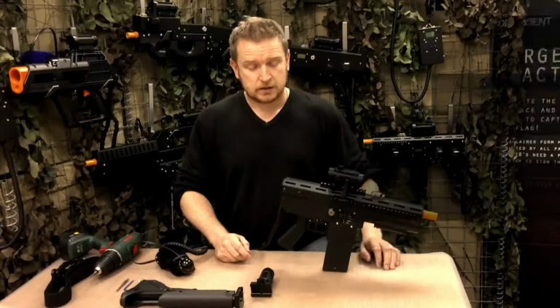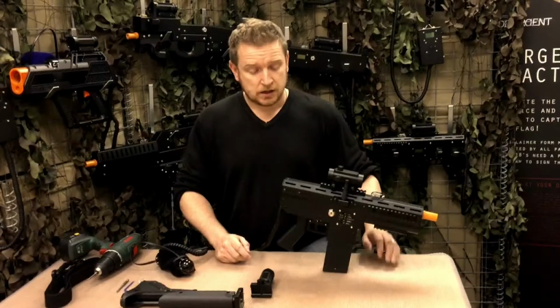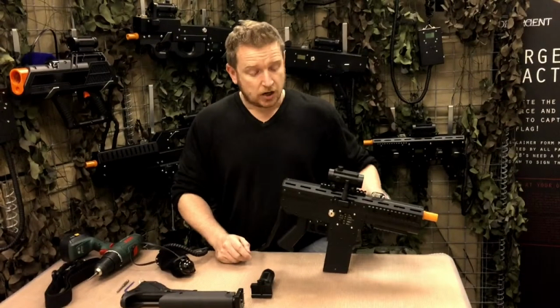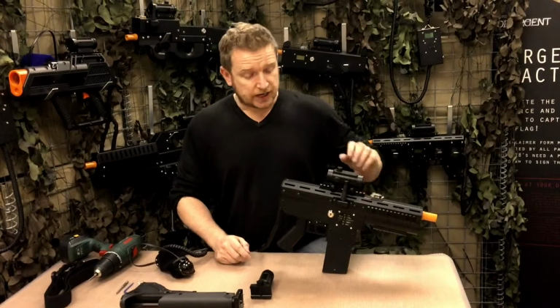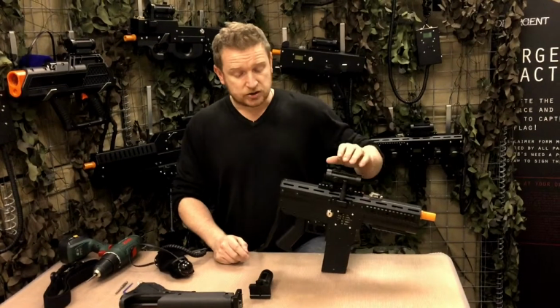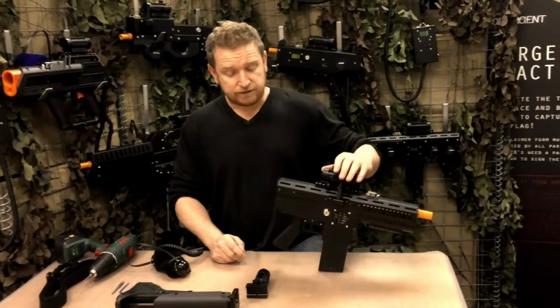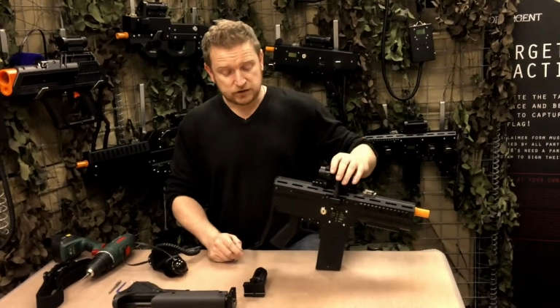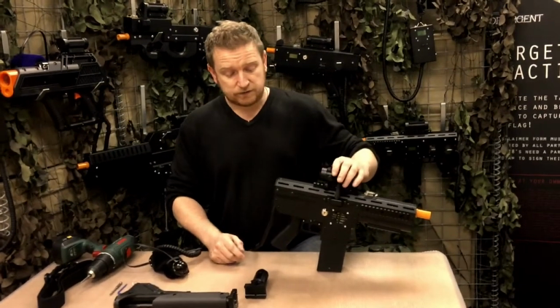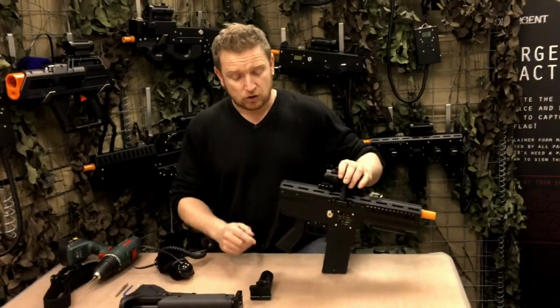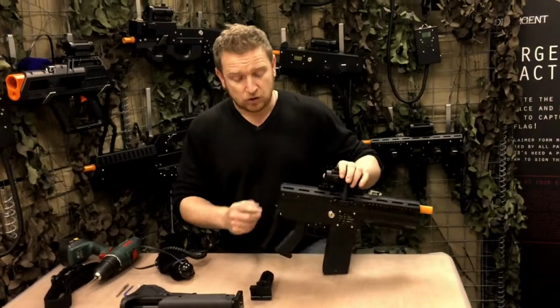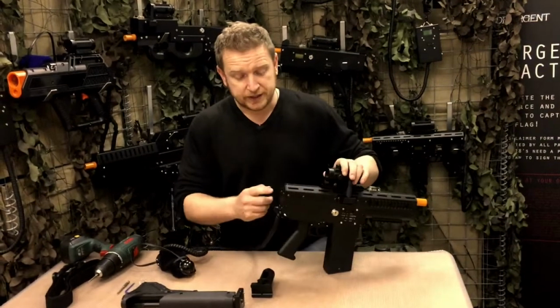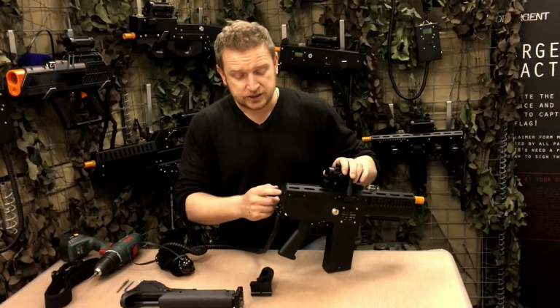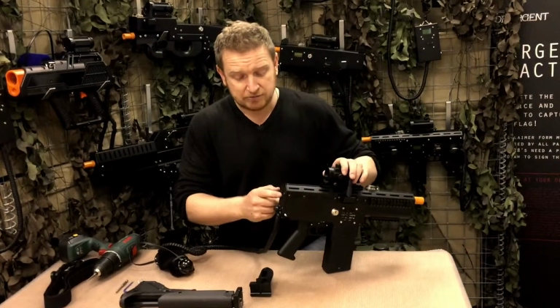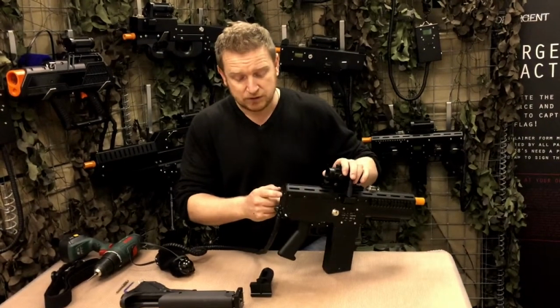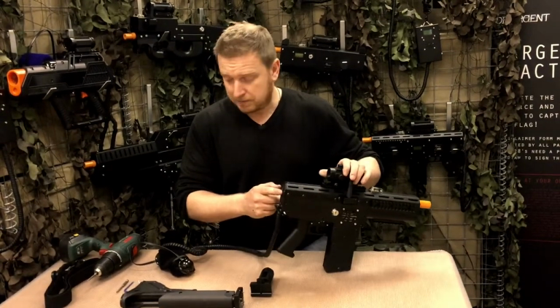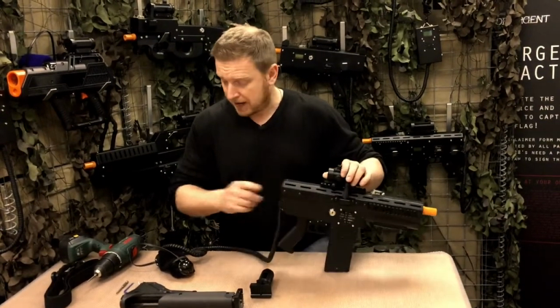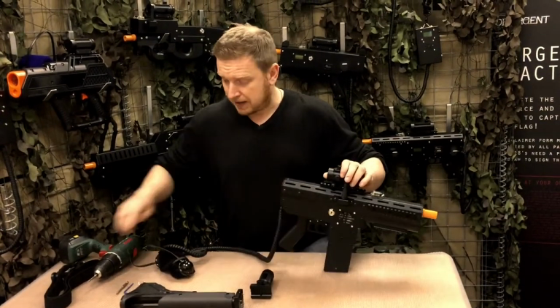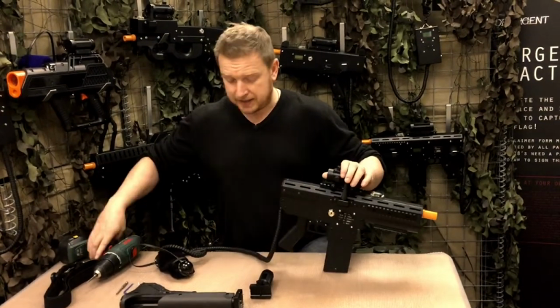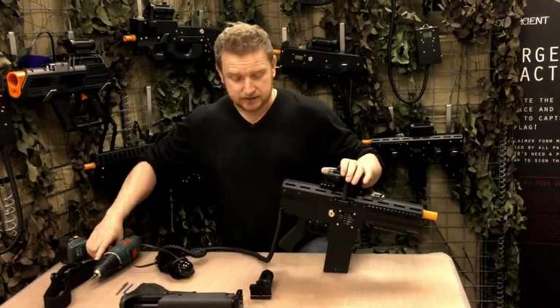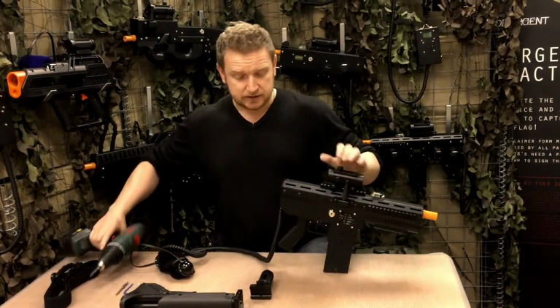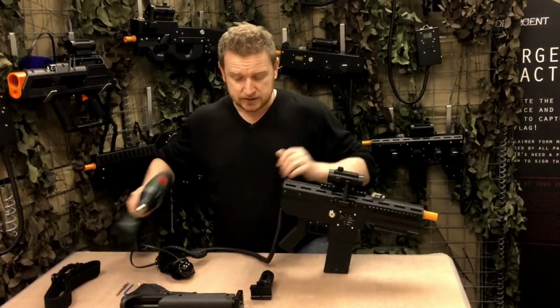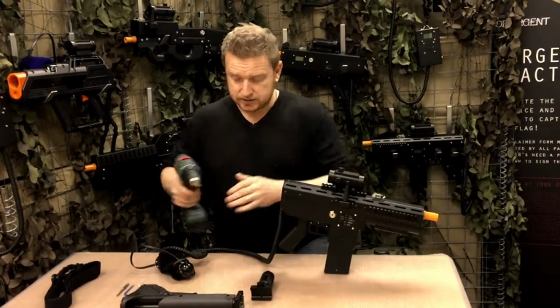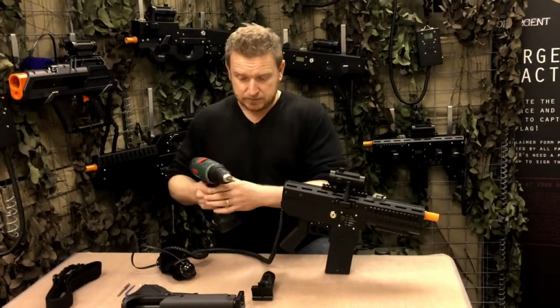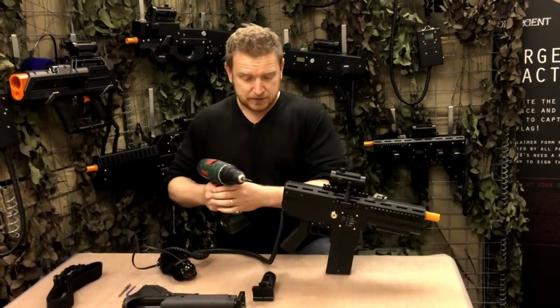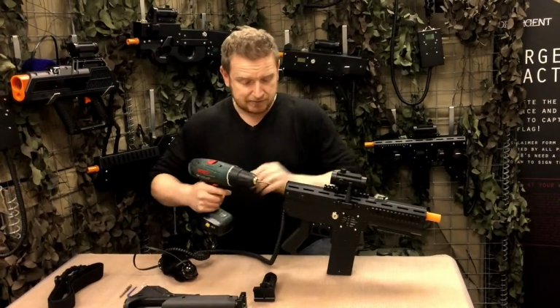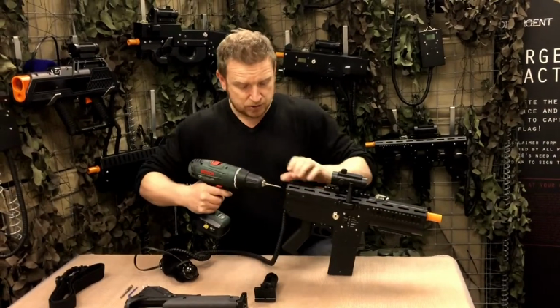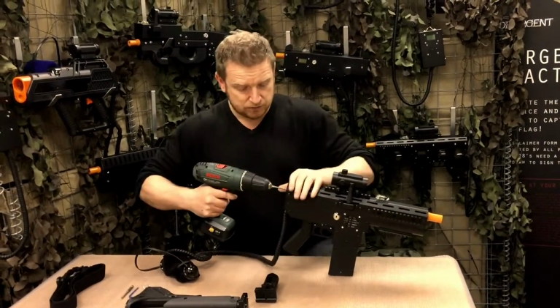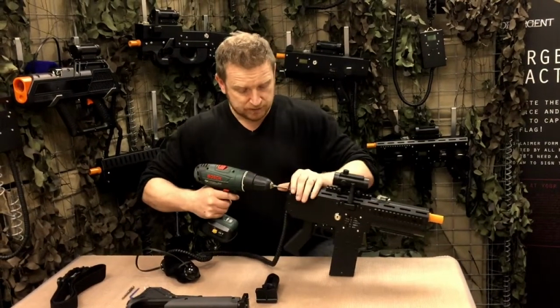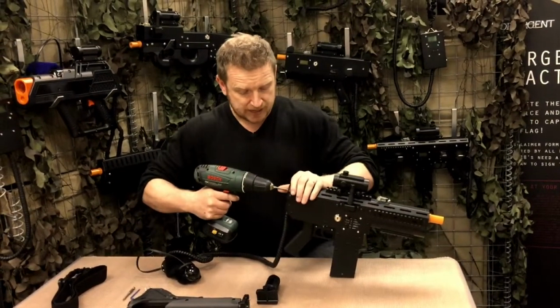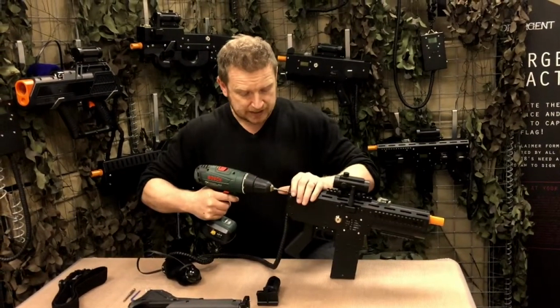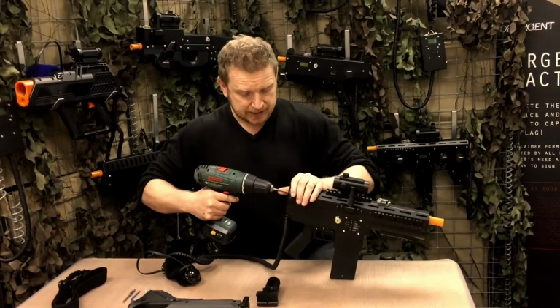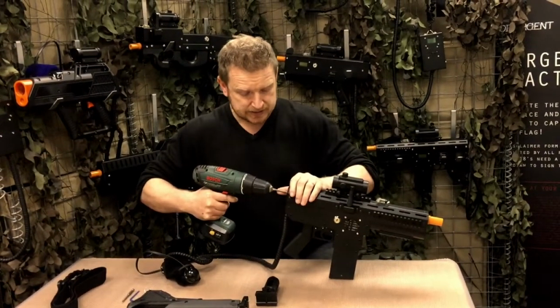First of all we need to remove the back plate — simply remove the allen keys.